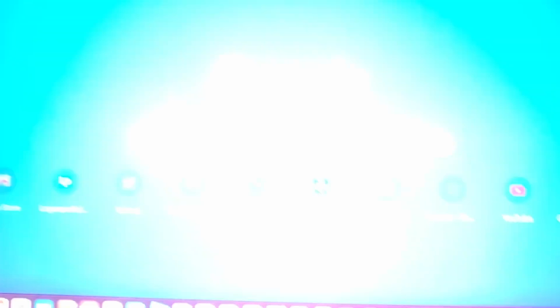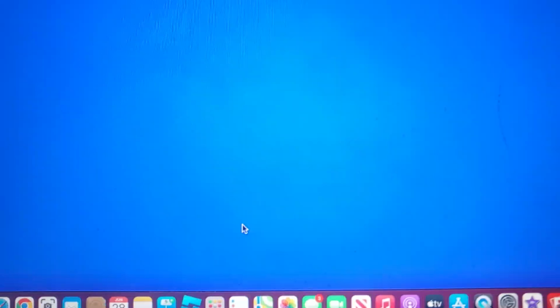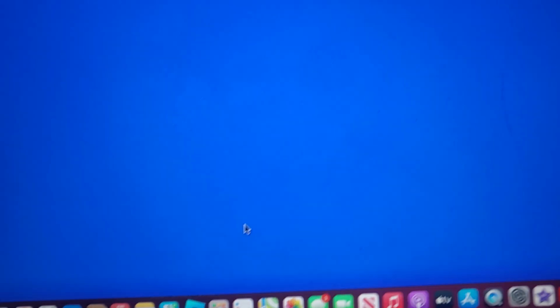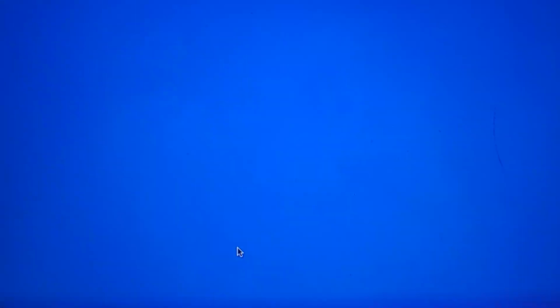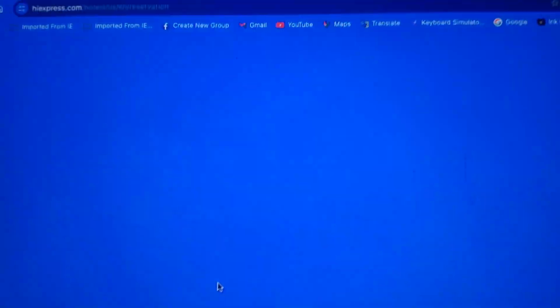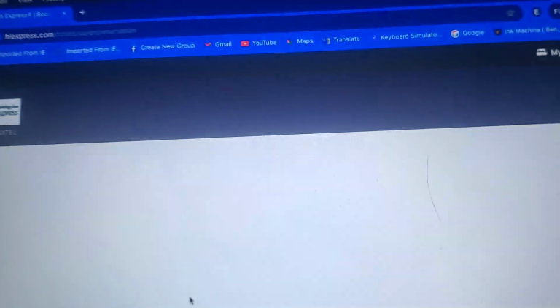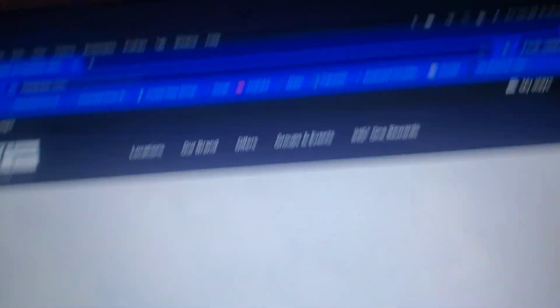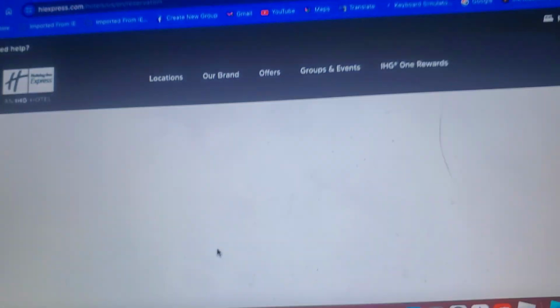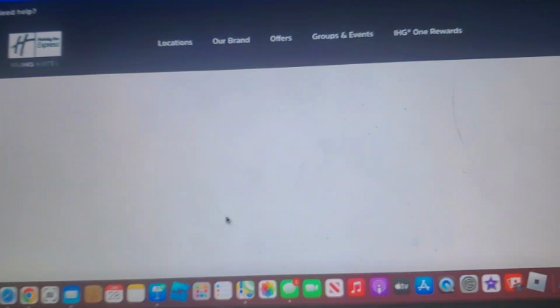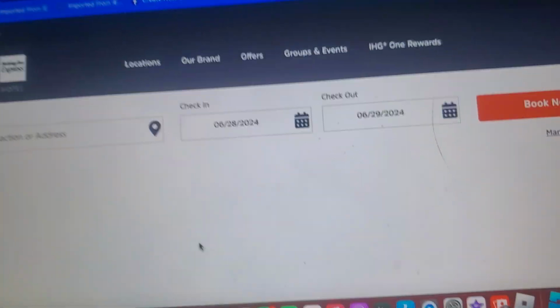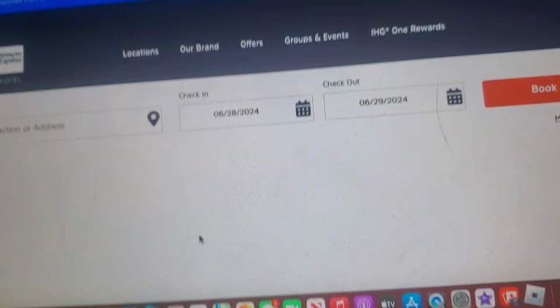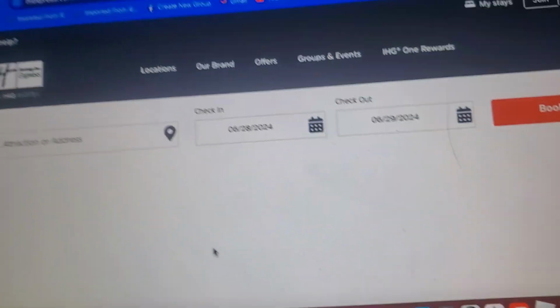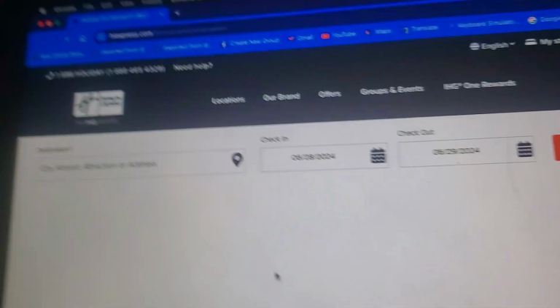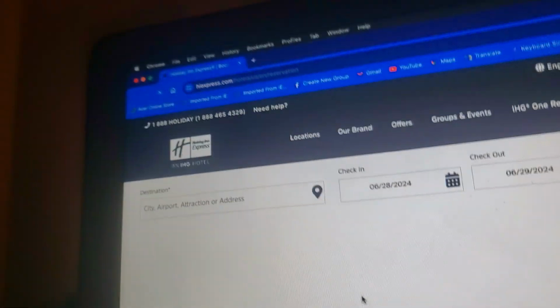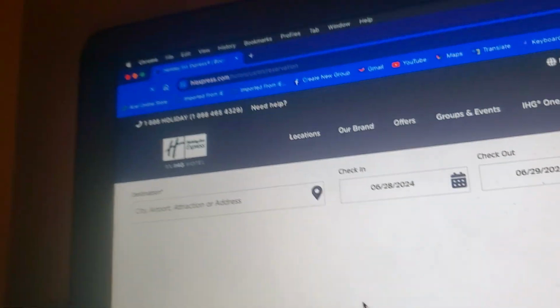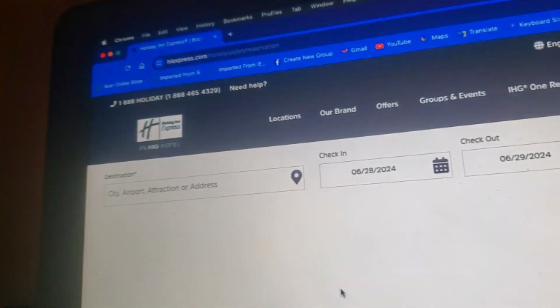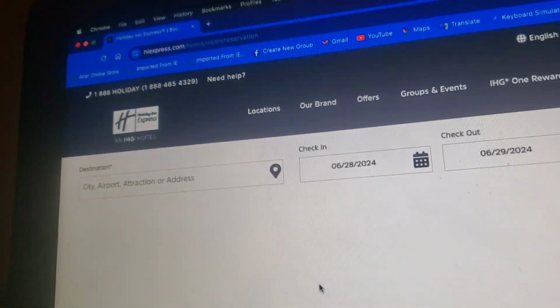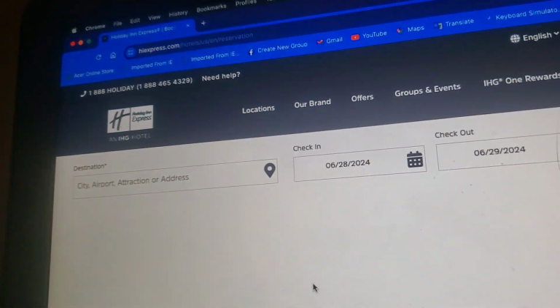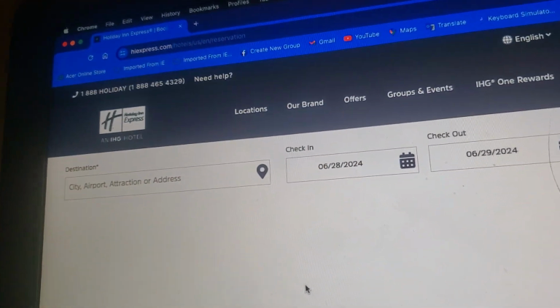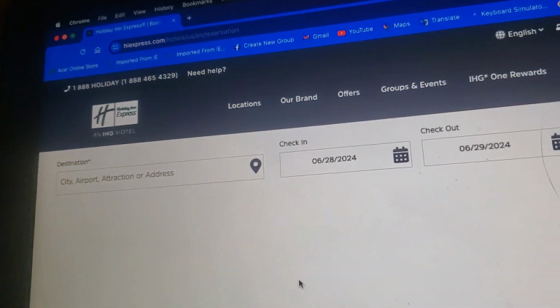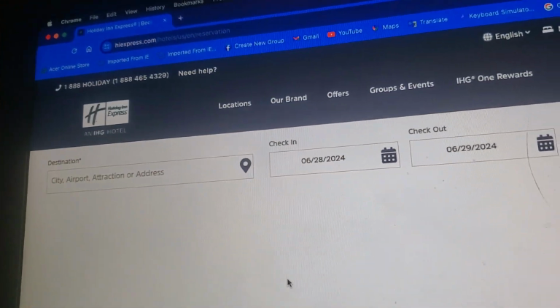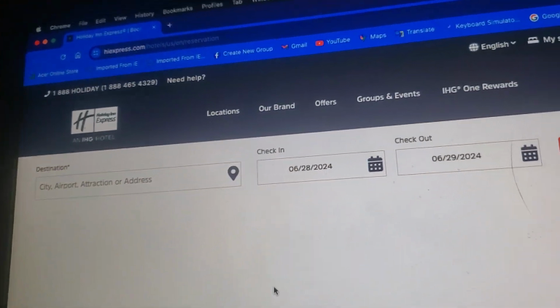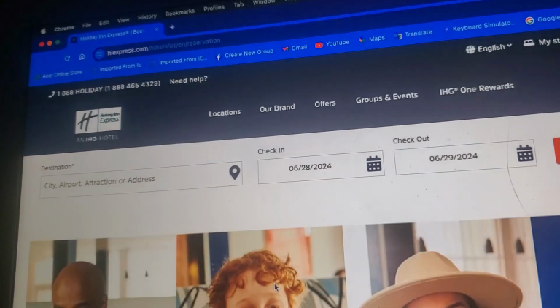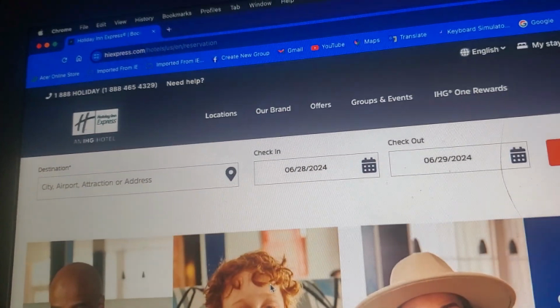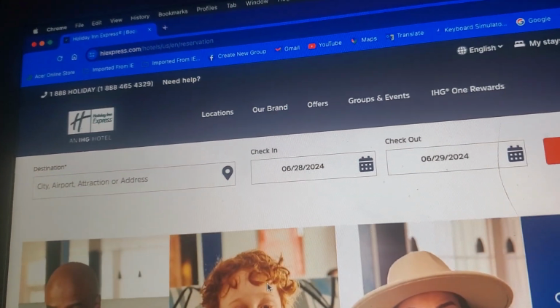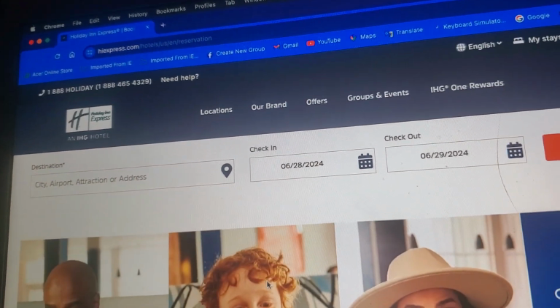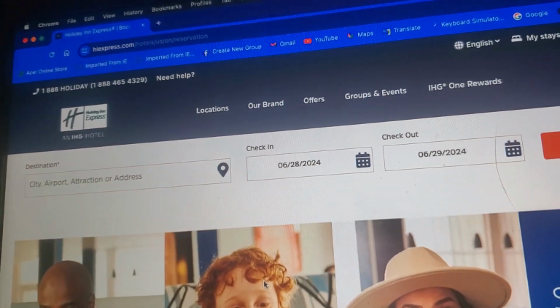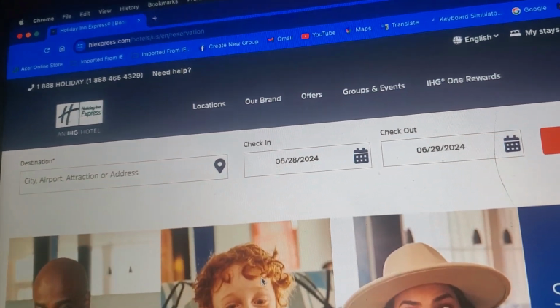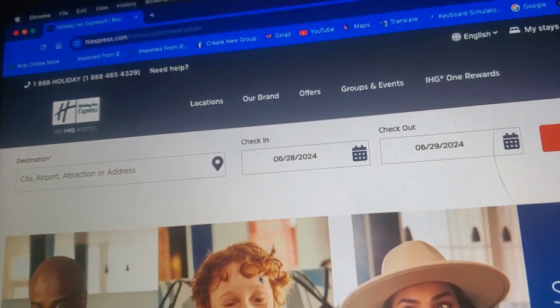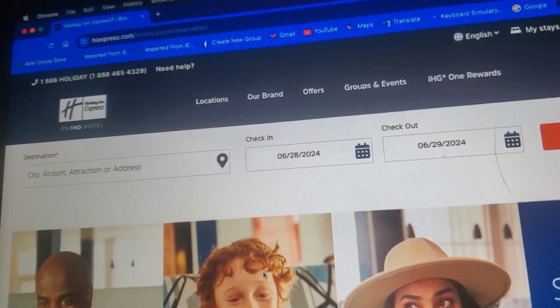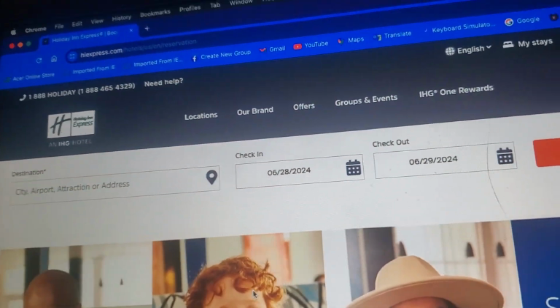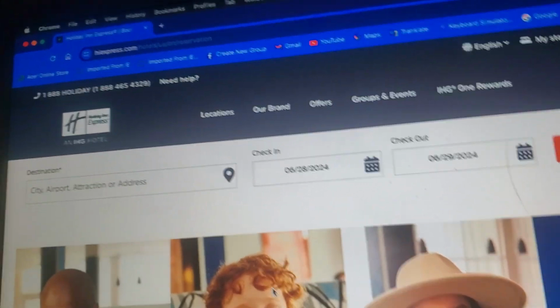So let's take a look at that. I'm going to show you the main page instead of all the pages.